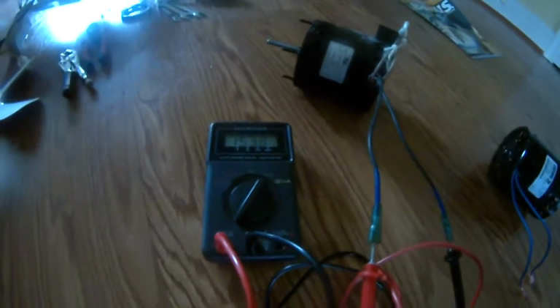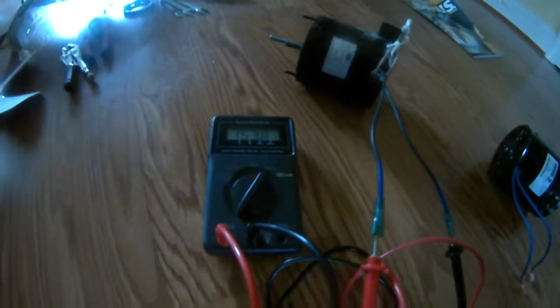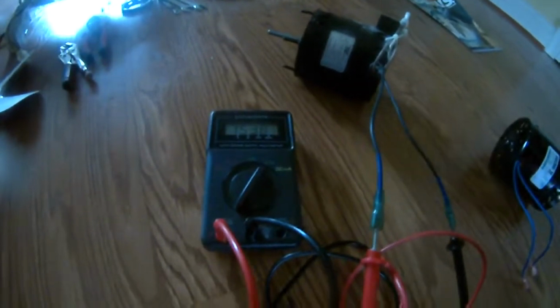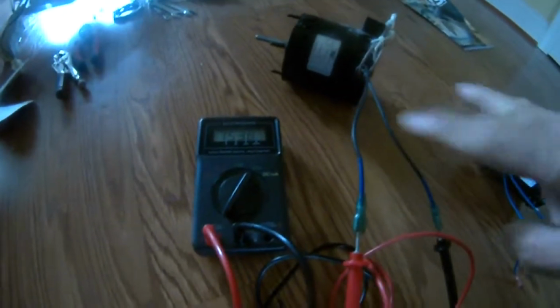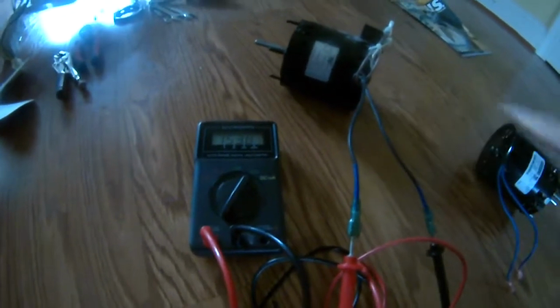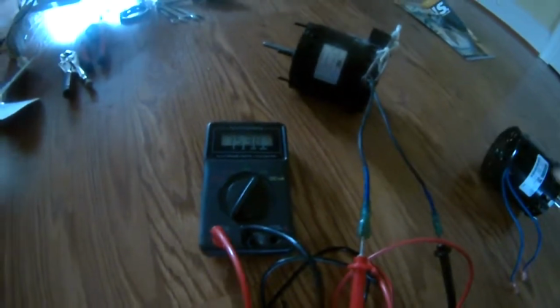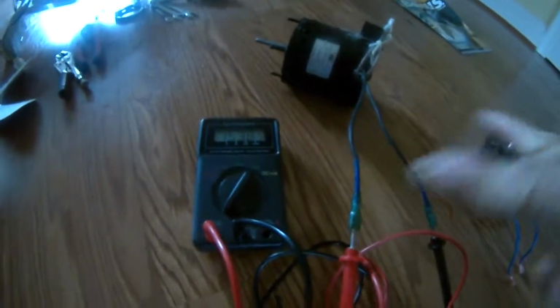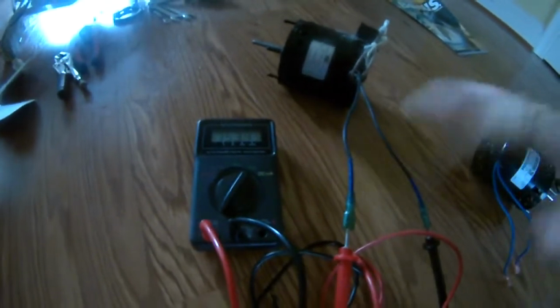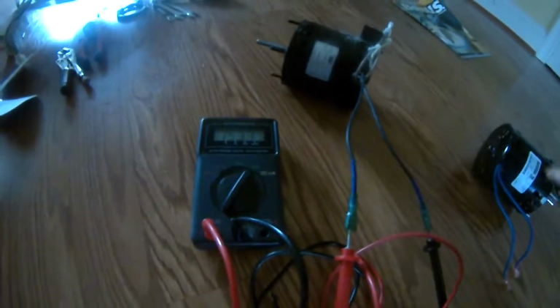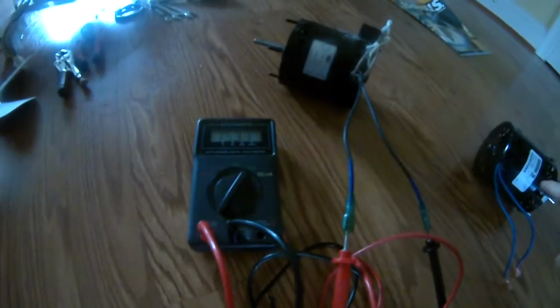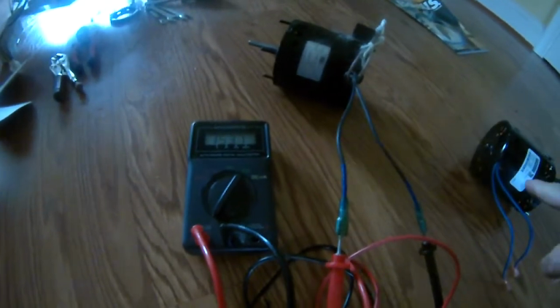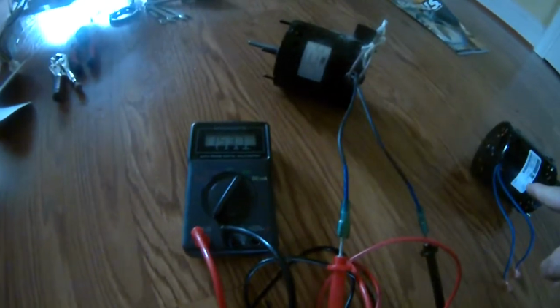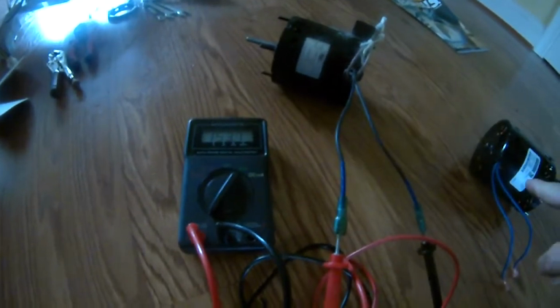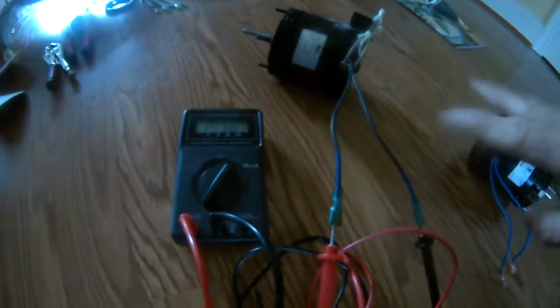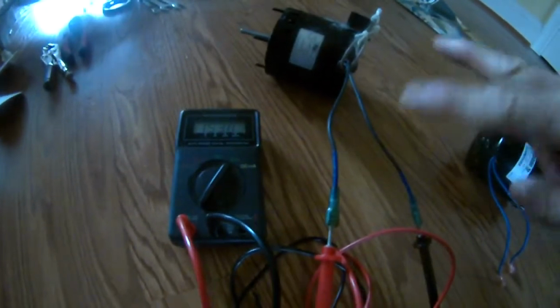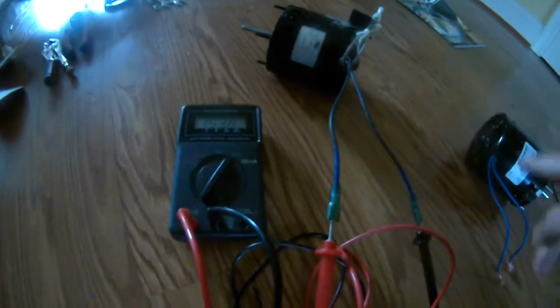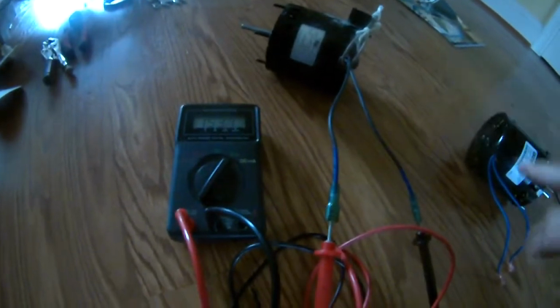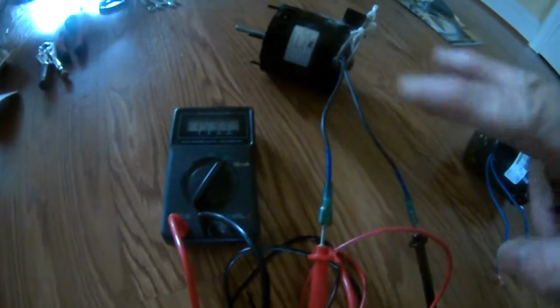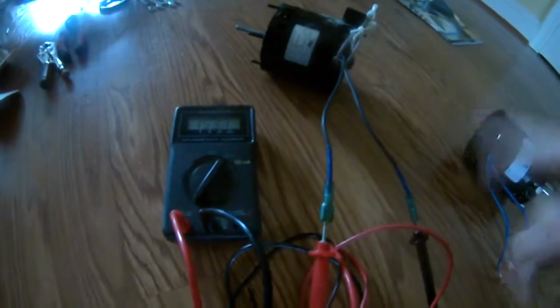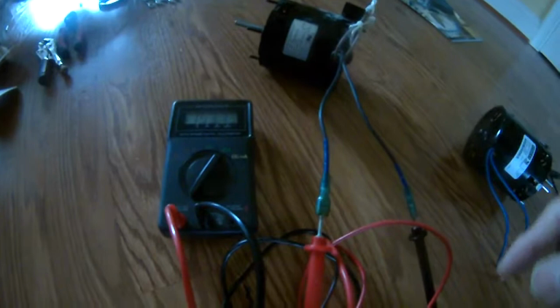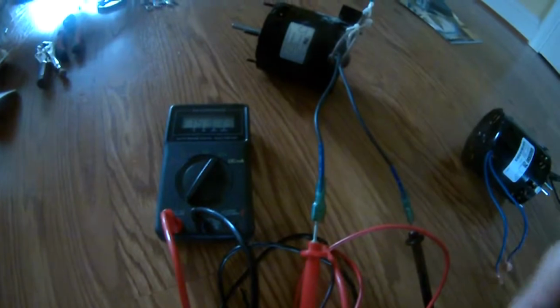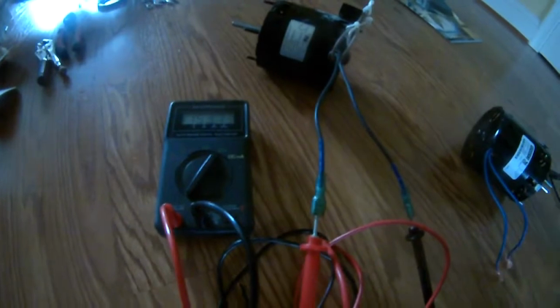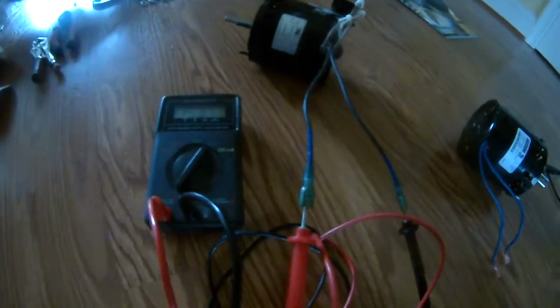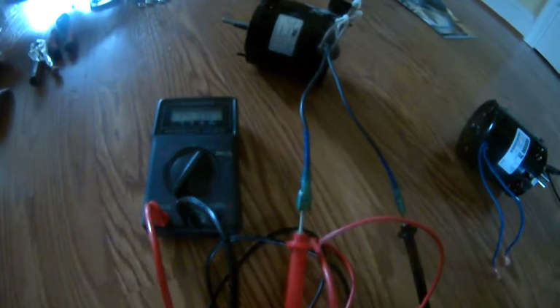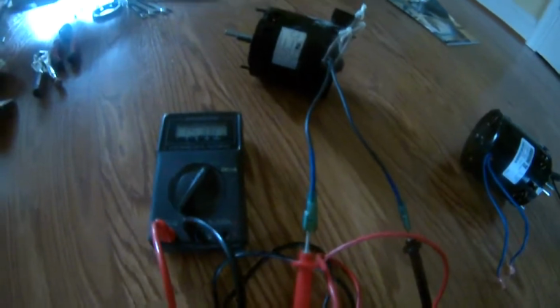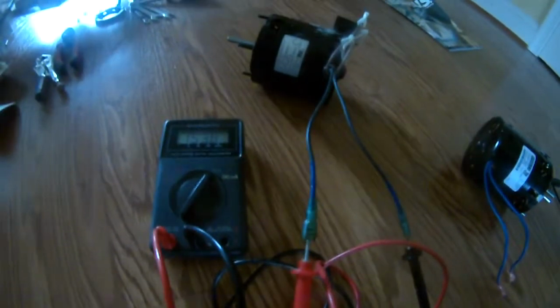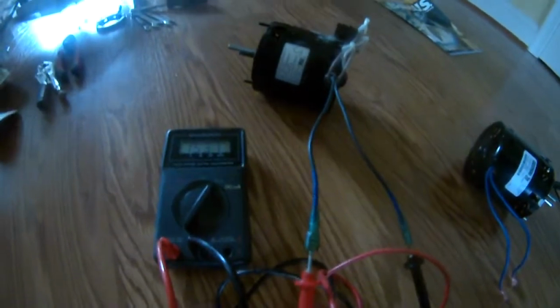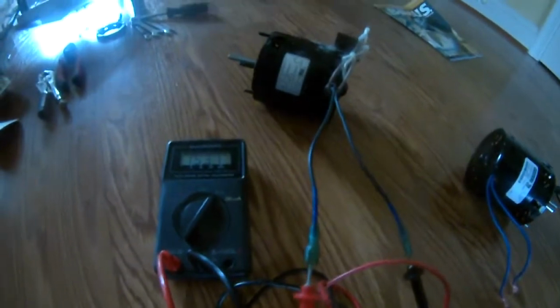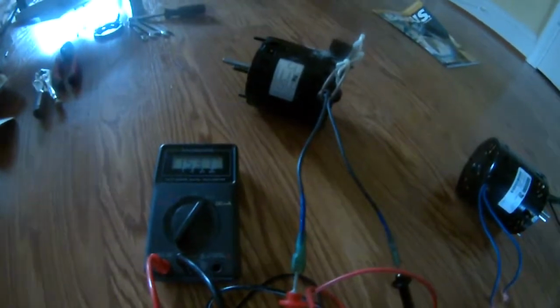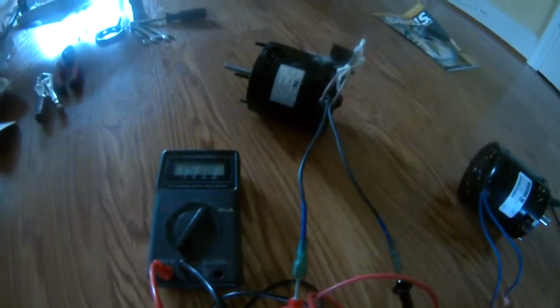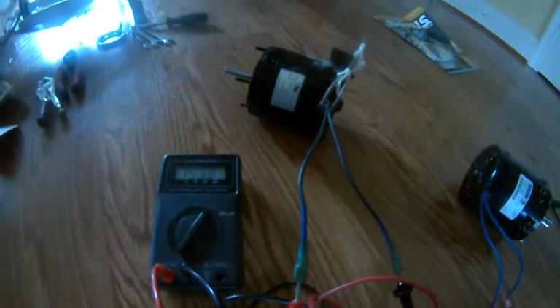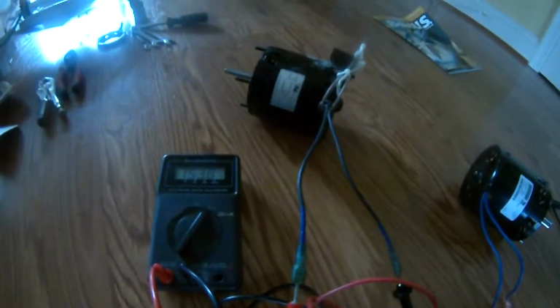So there is a big difference between the two motors.